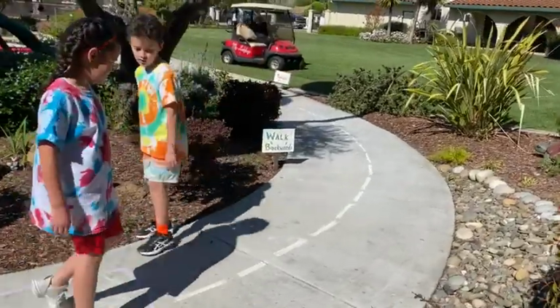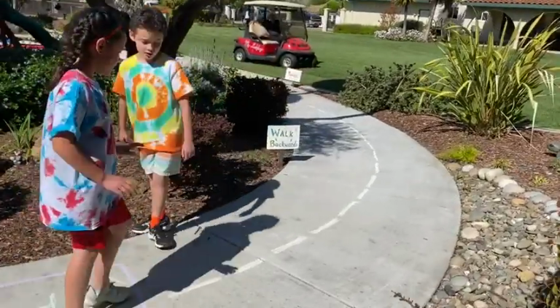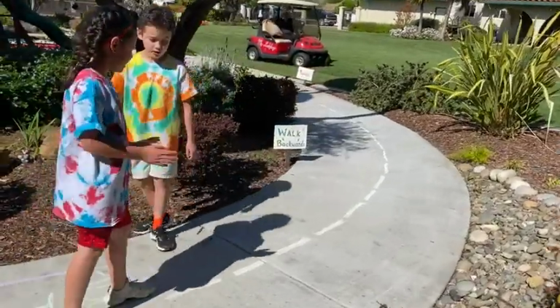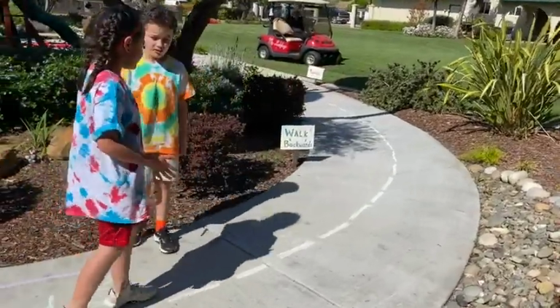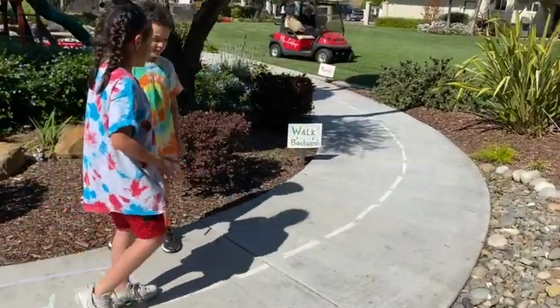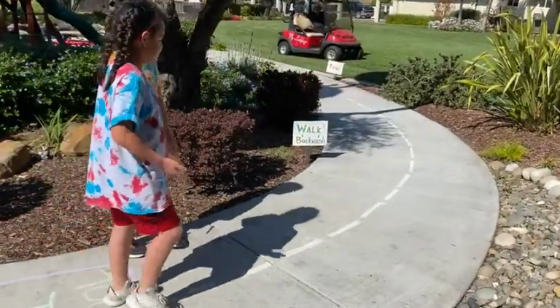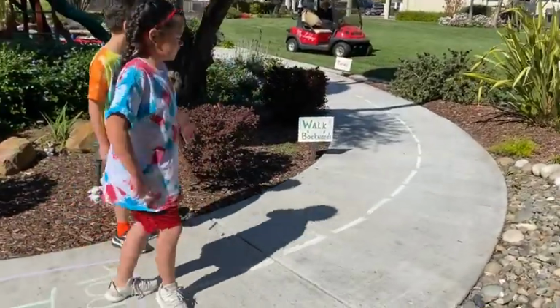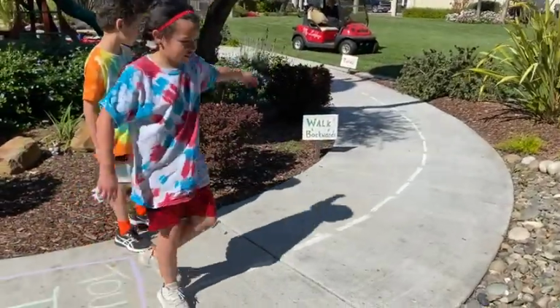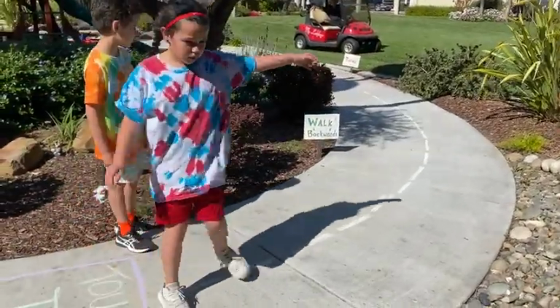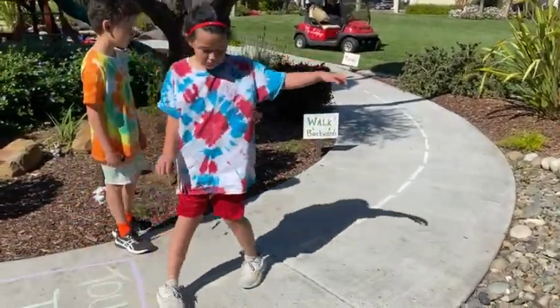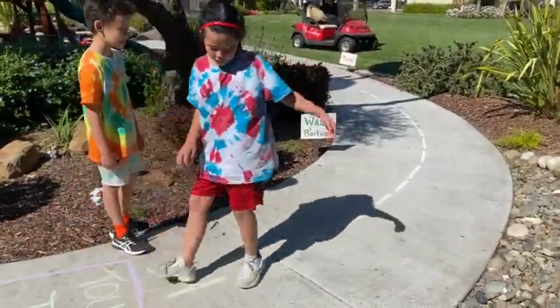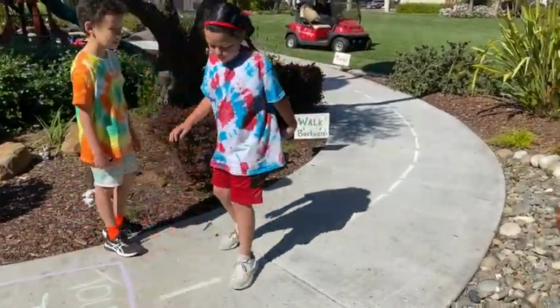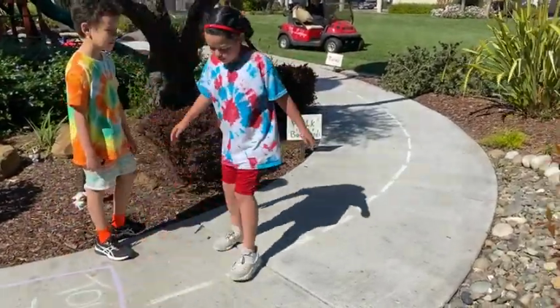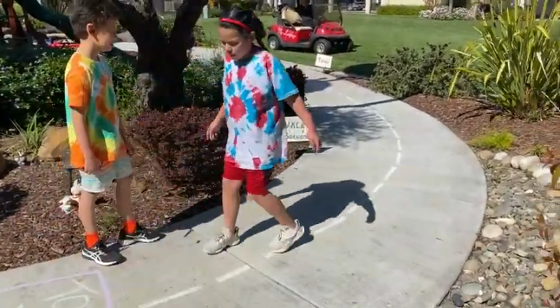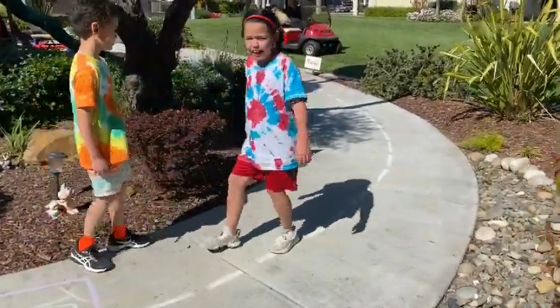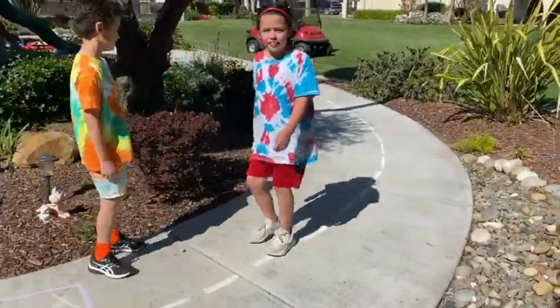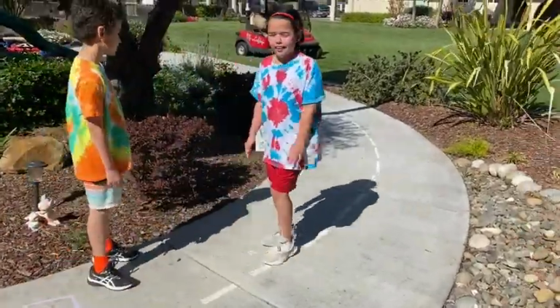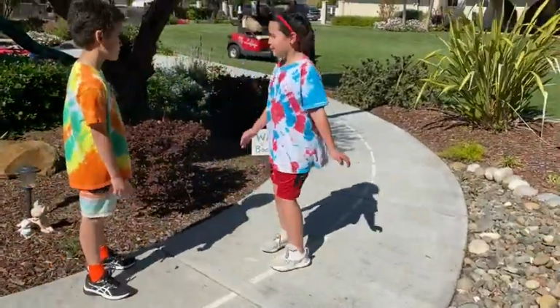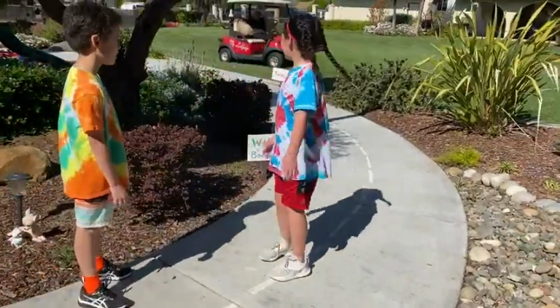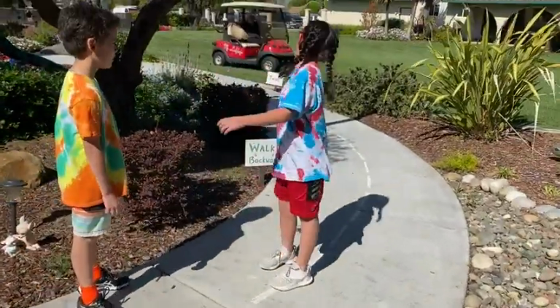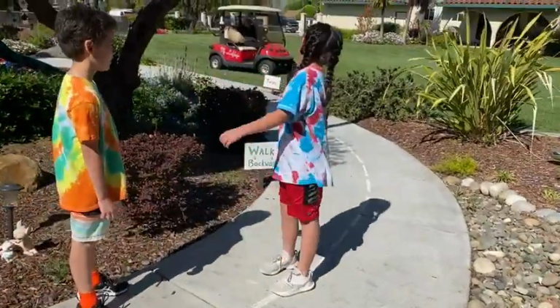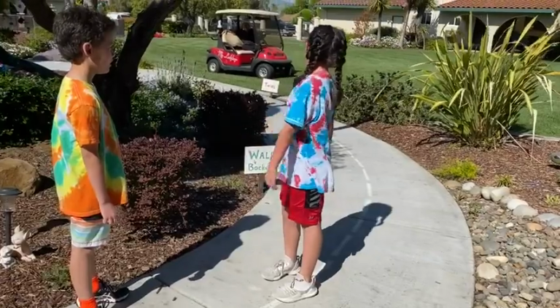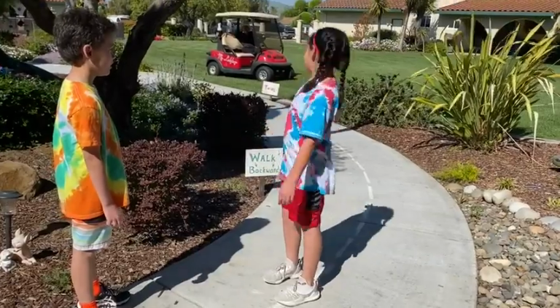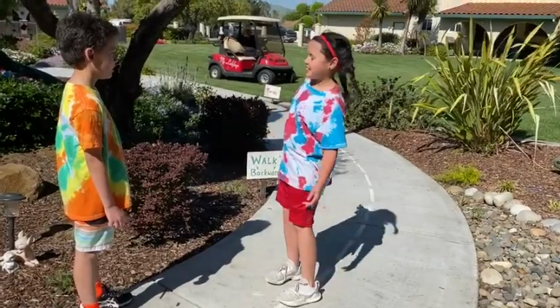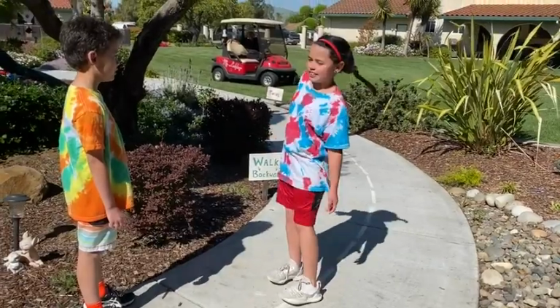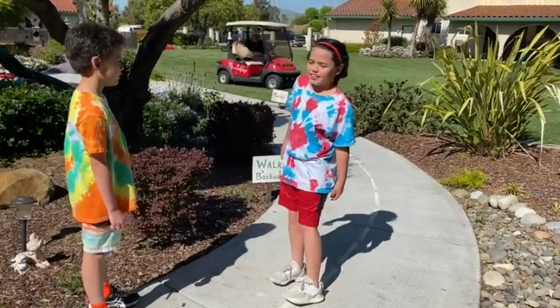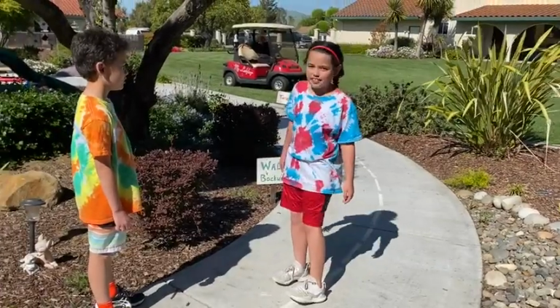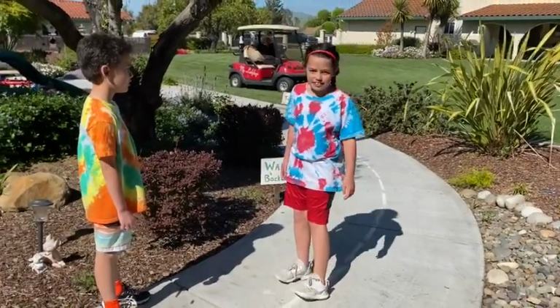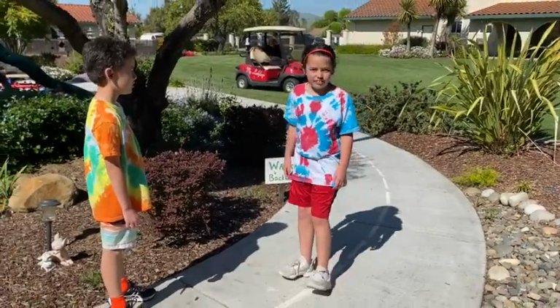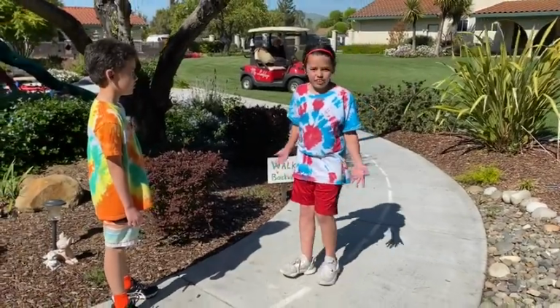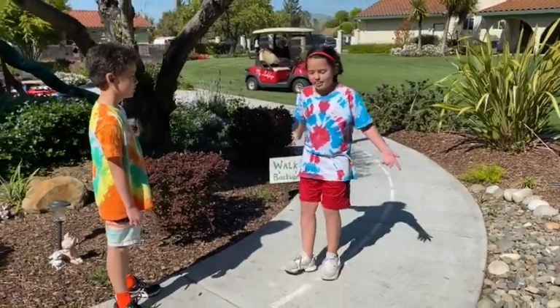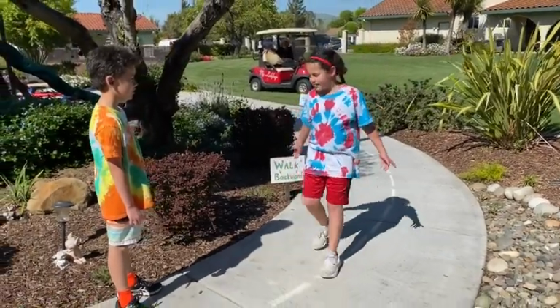The next one is you have to walk backwards. I would recommend going this way so that you don't fall or anything.